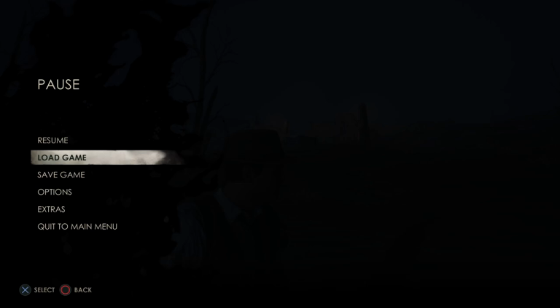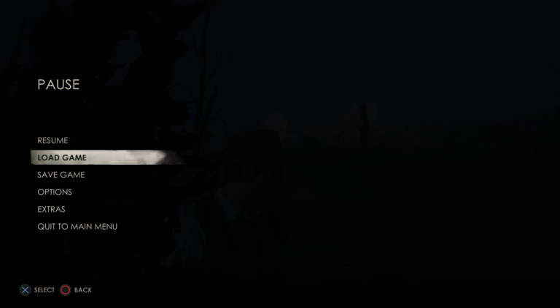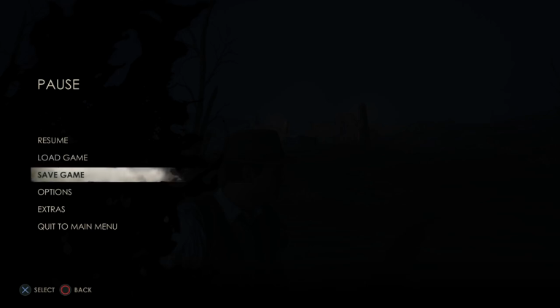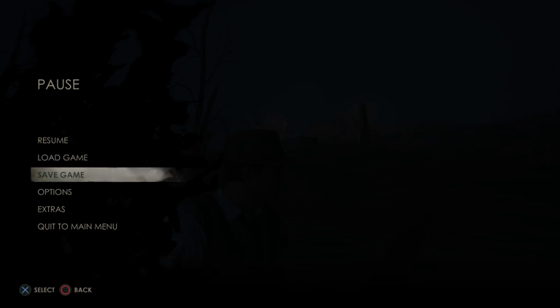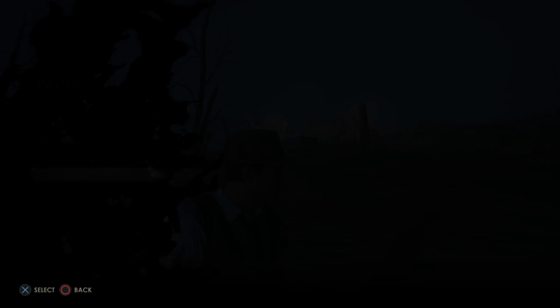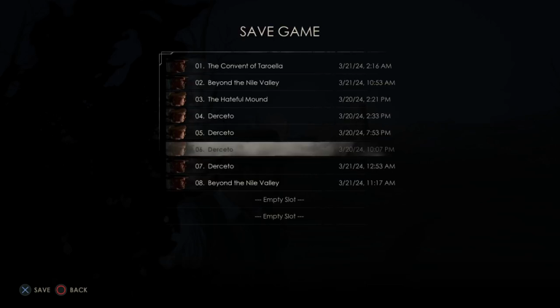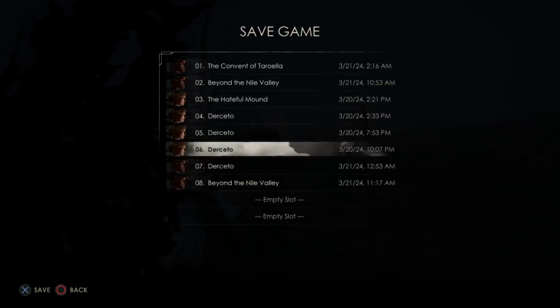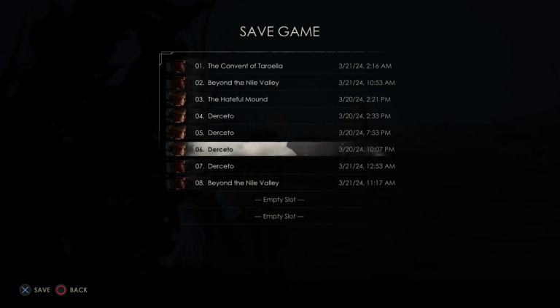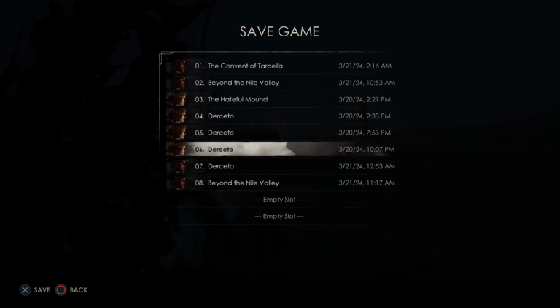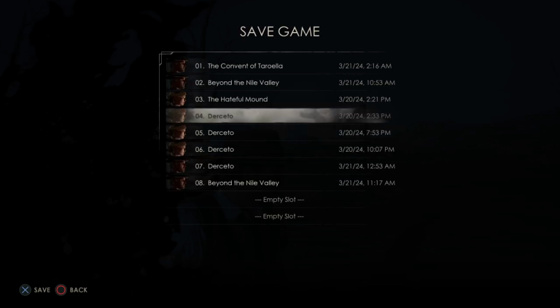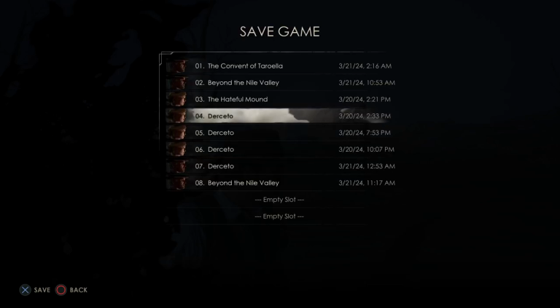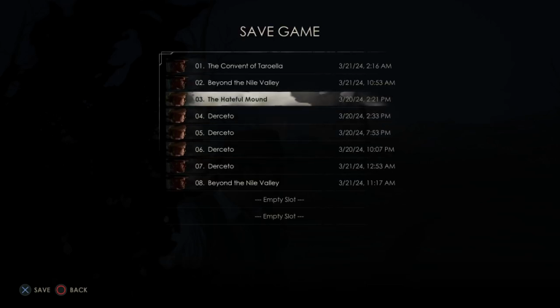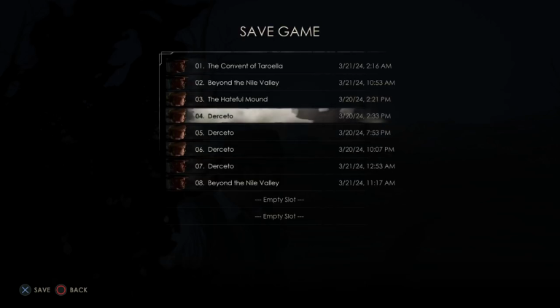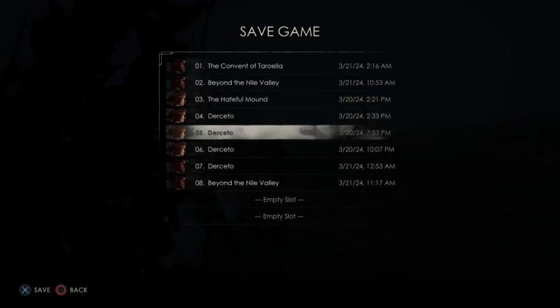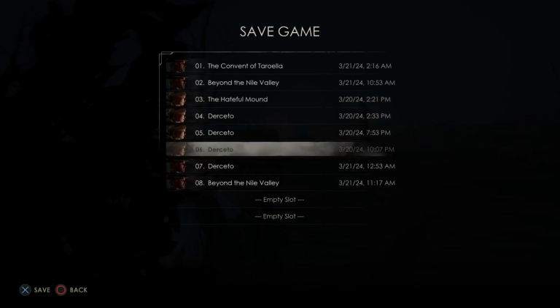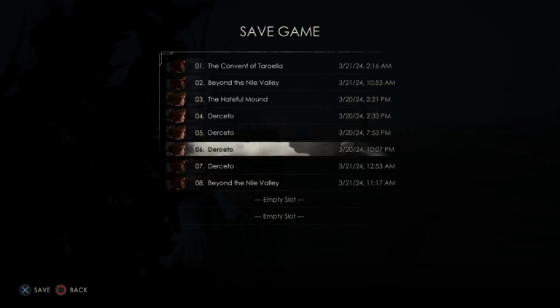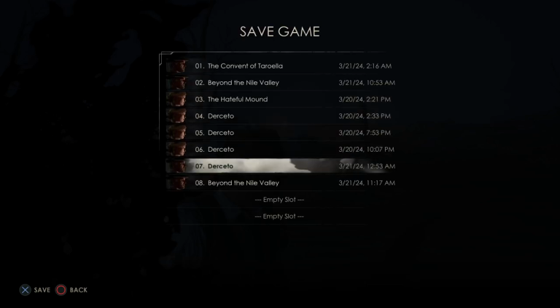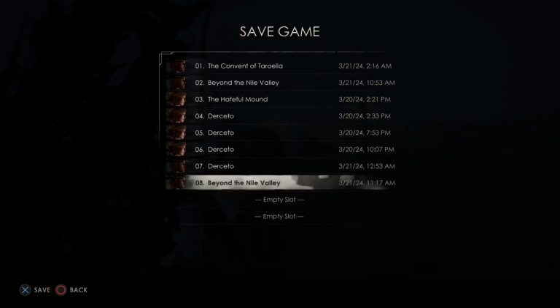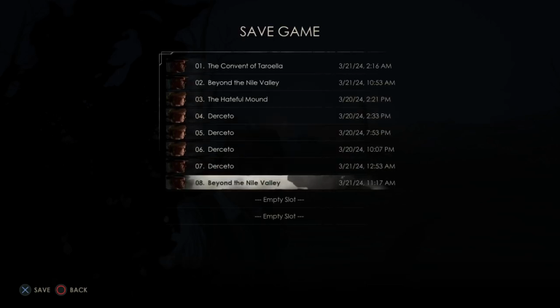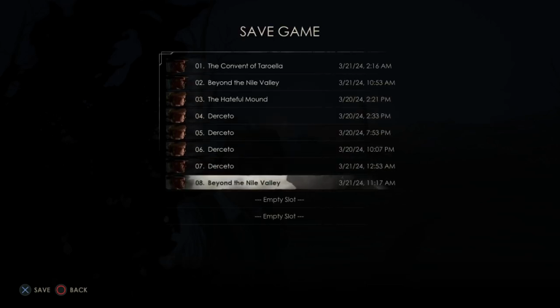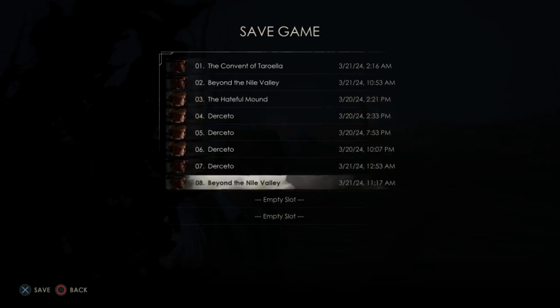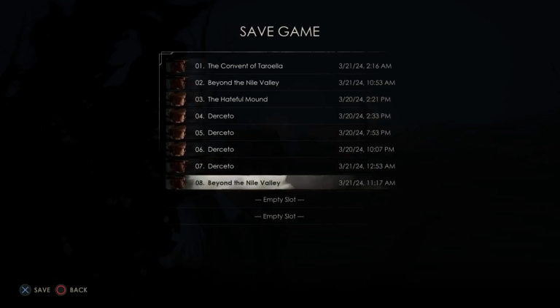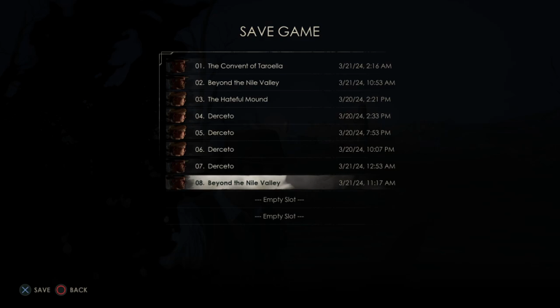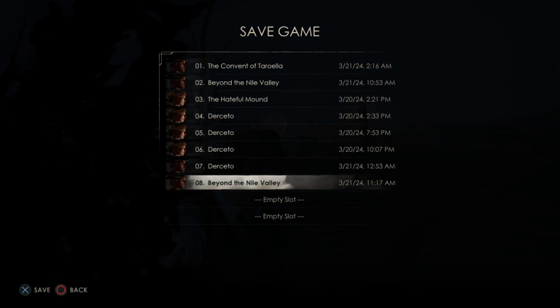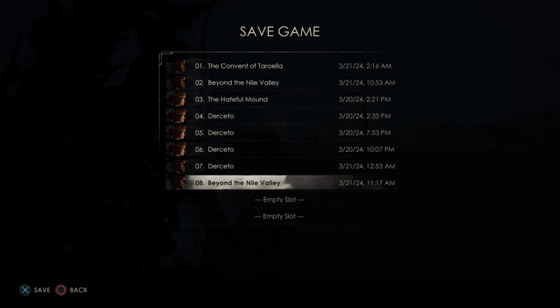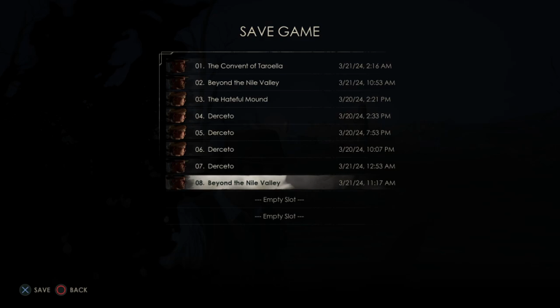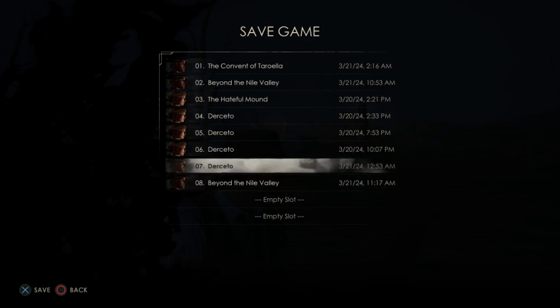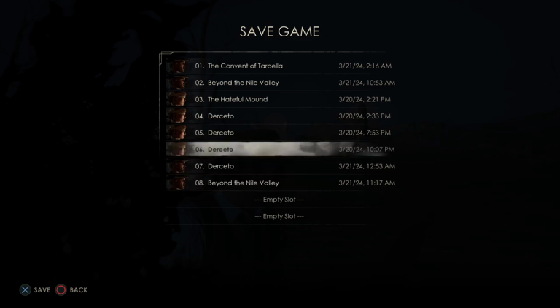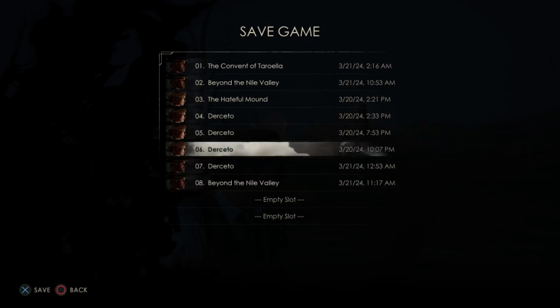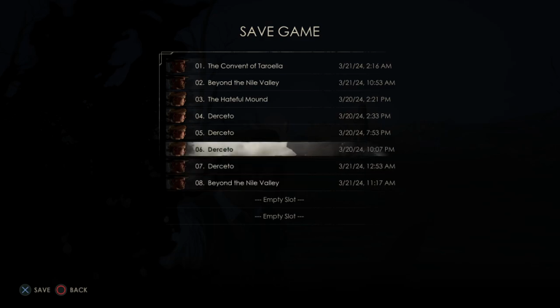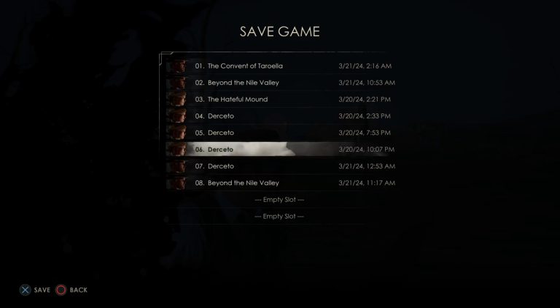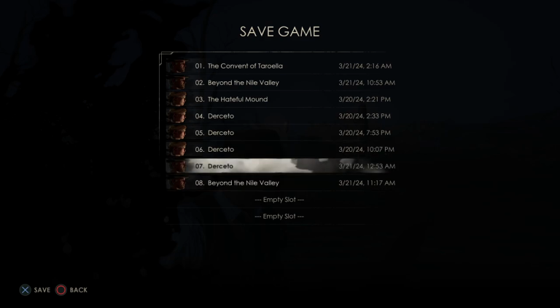They do have manual saves. They have 10 of them and you can see whether it's Edward or Emily.